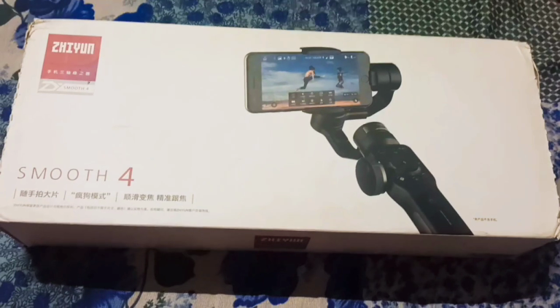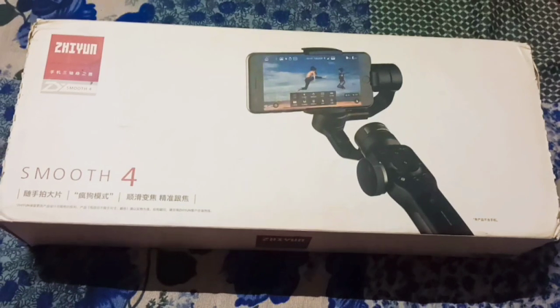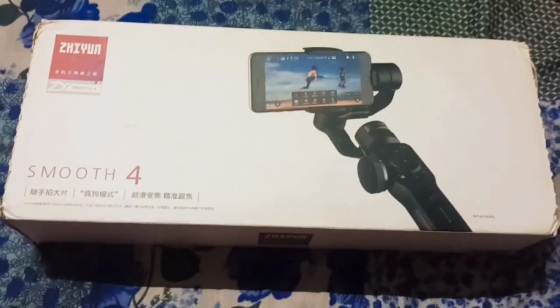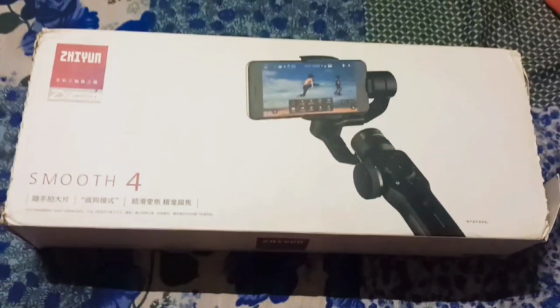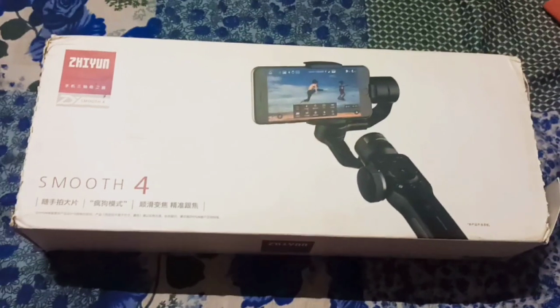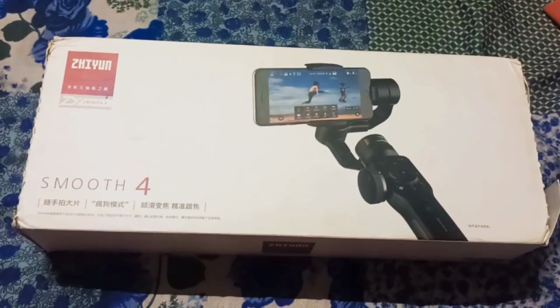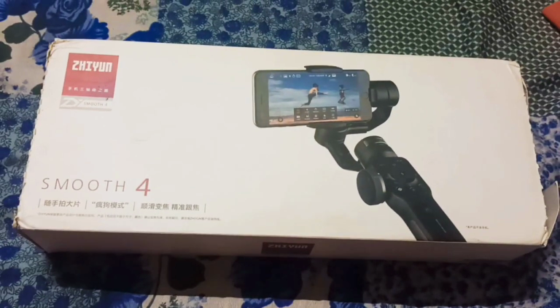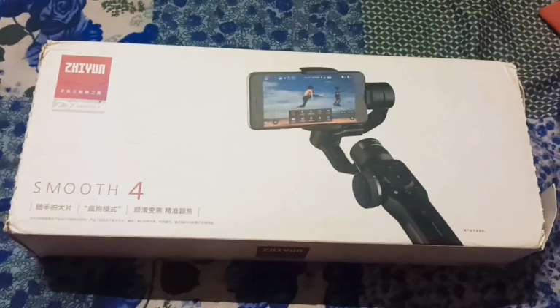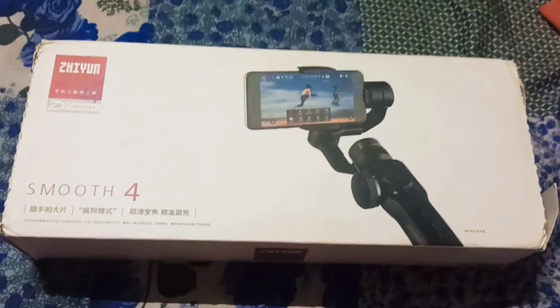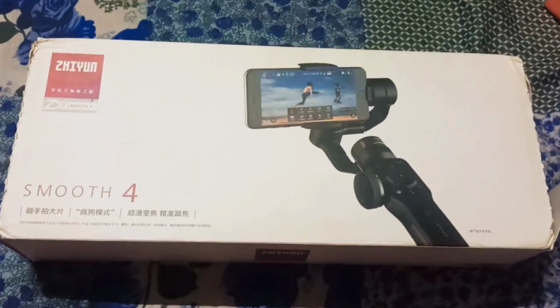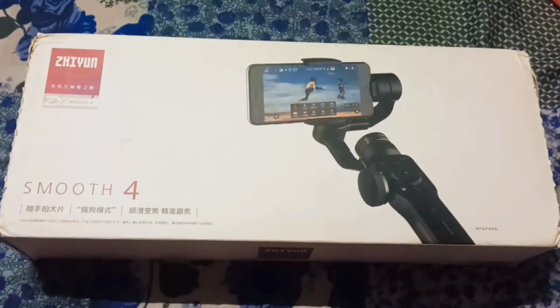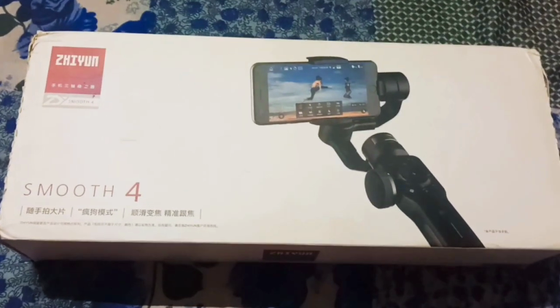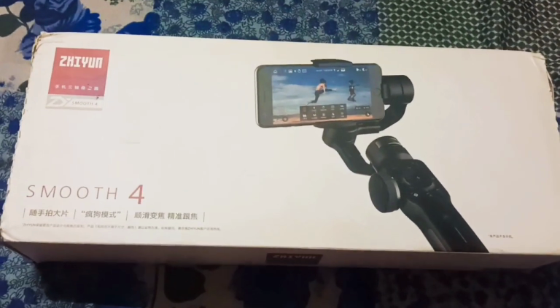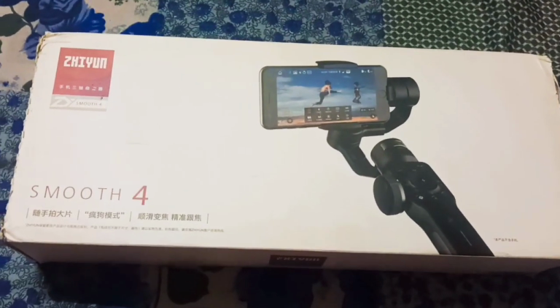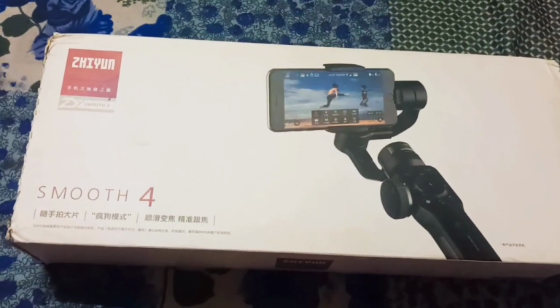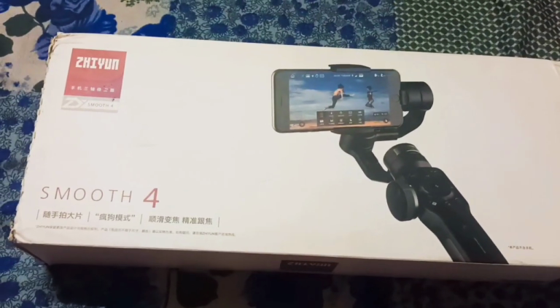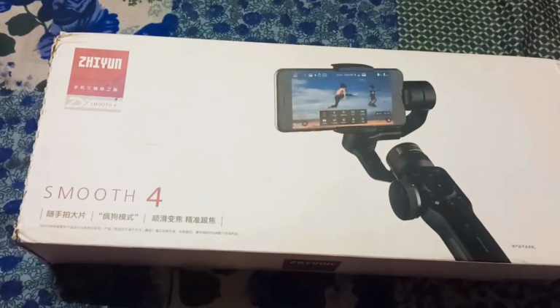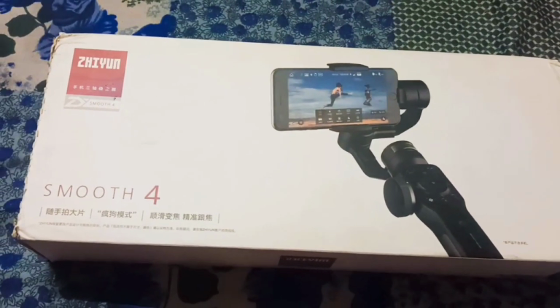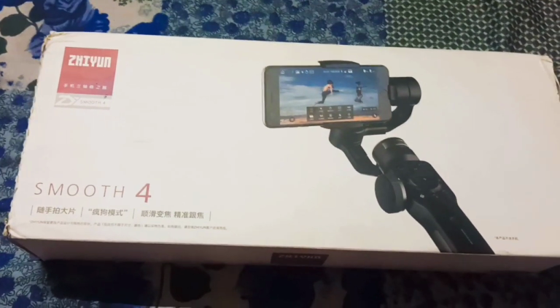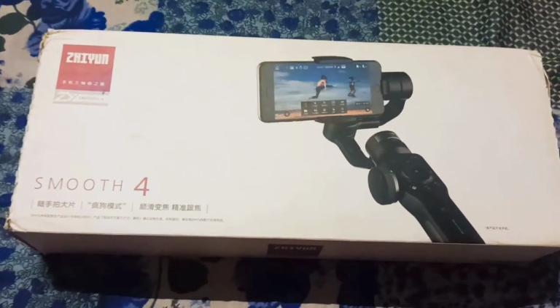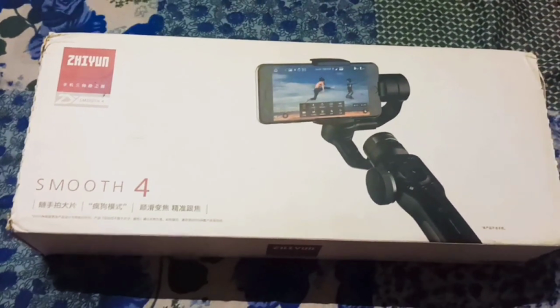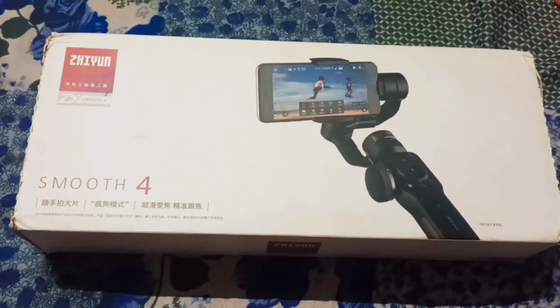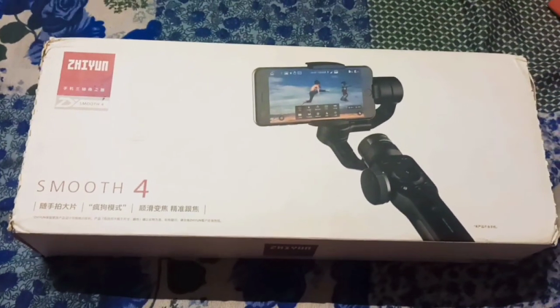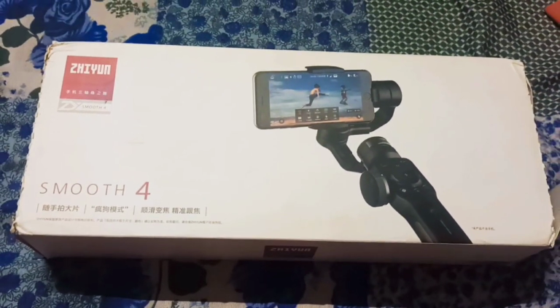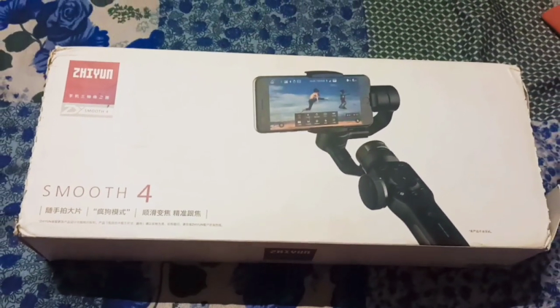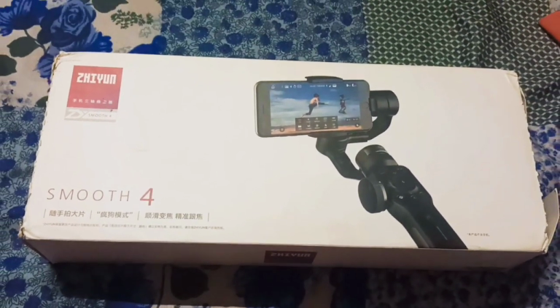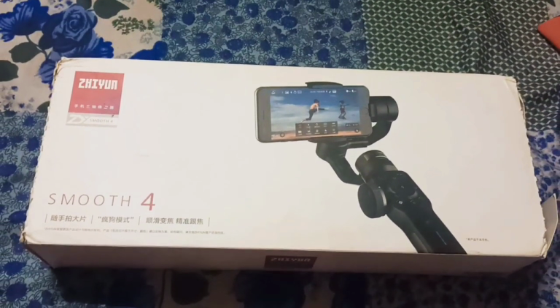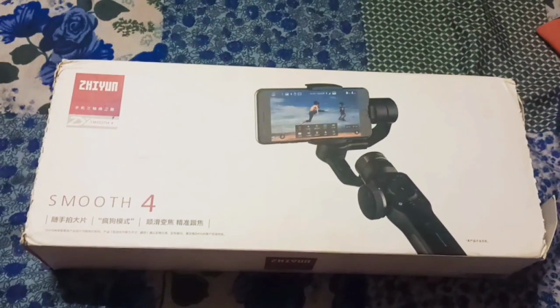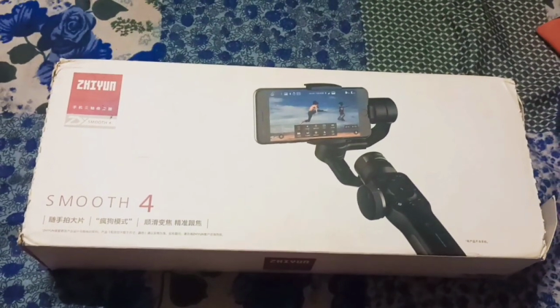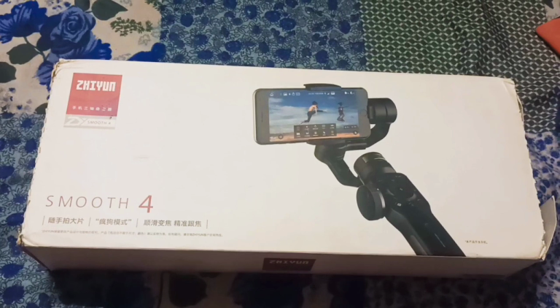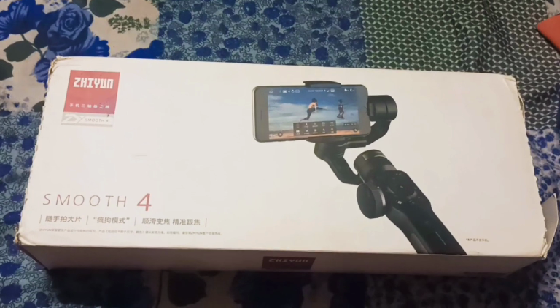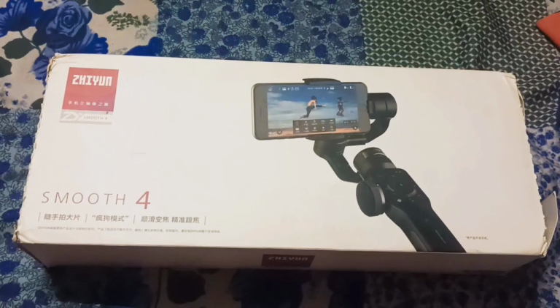Hi, welcome back to our channel. Now, we are going to use these gadgets in a South Indian trip.